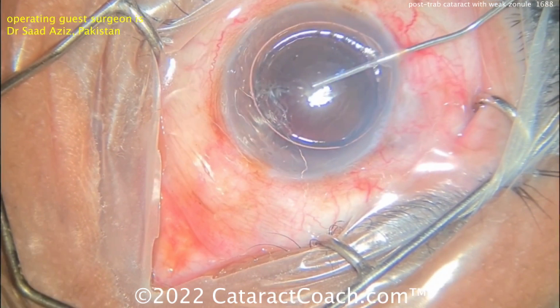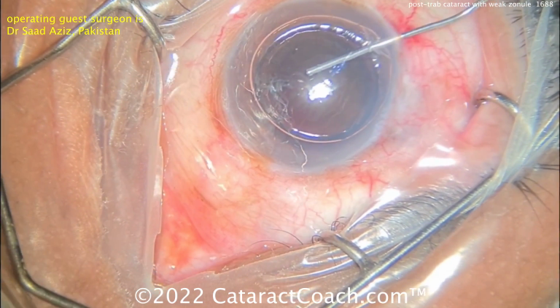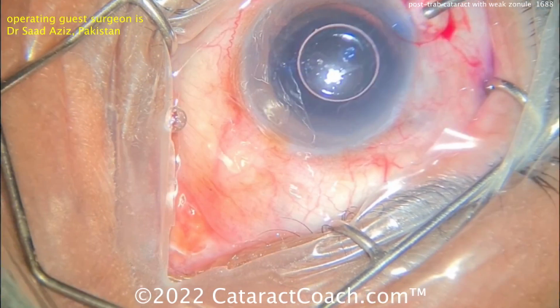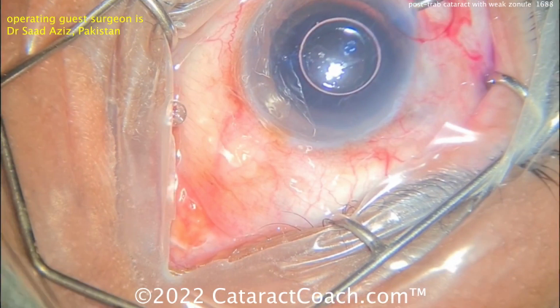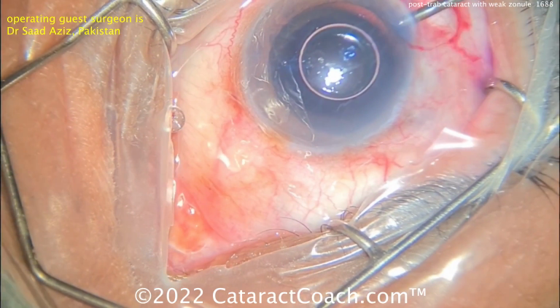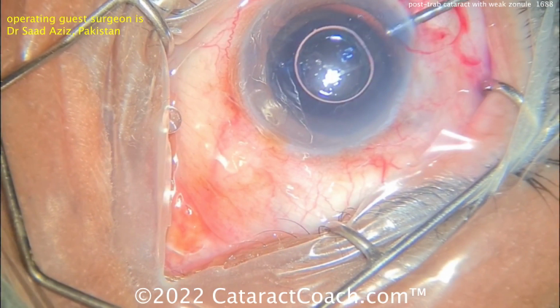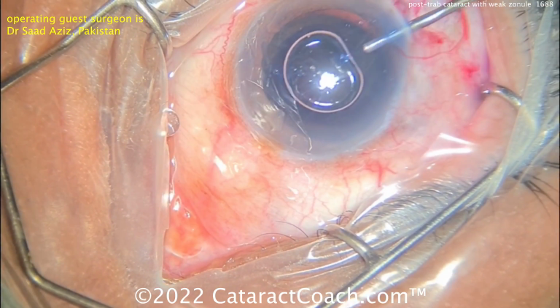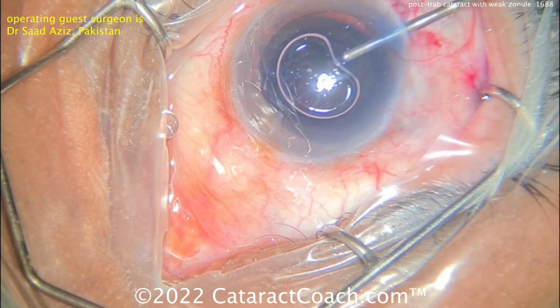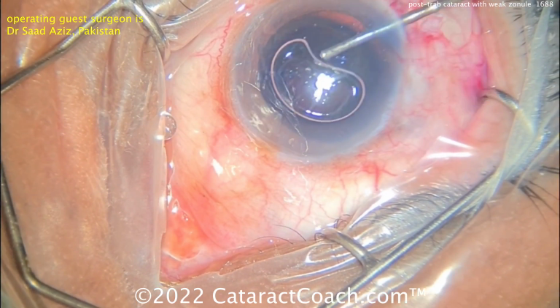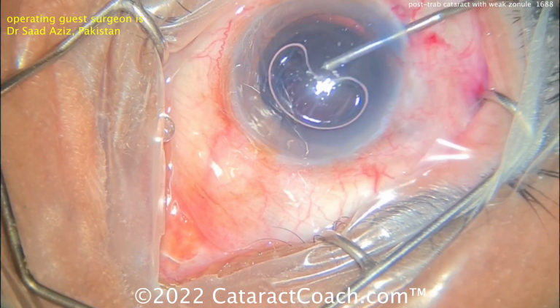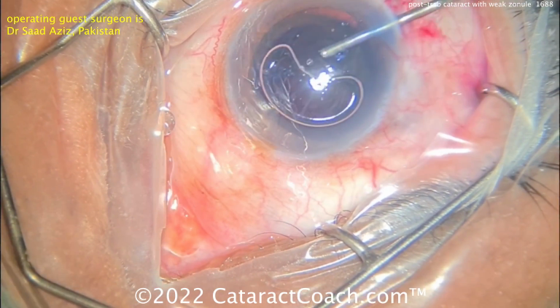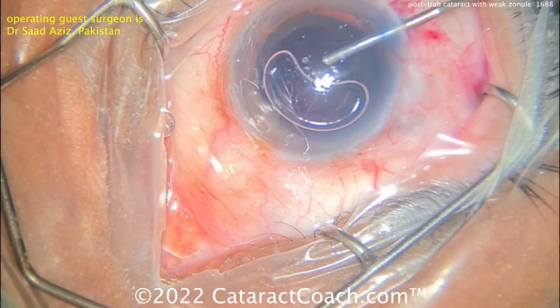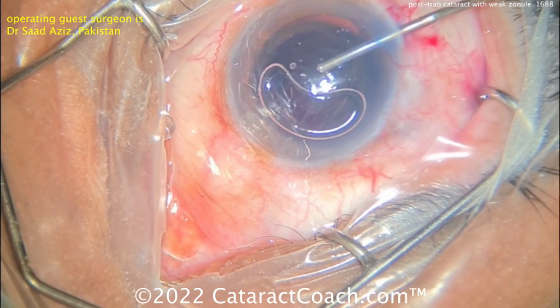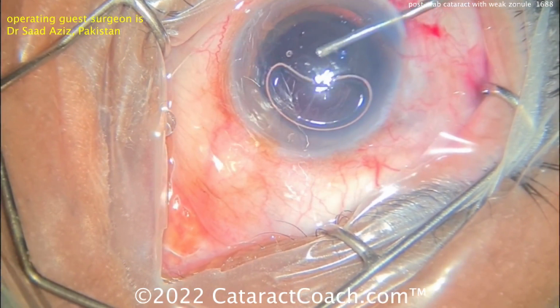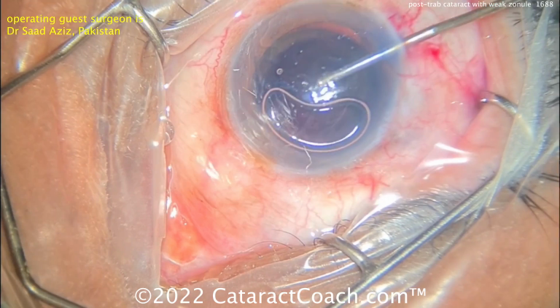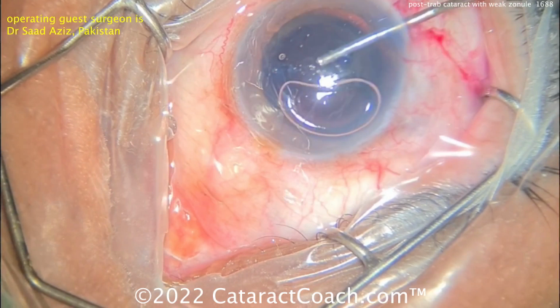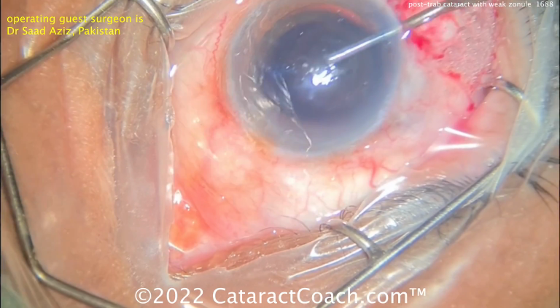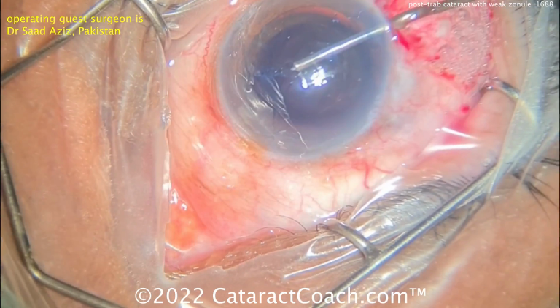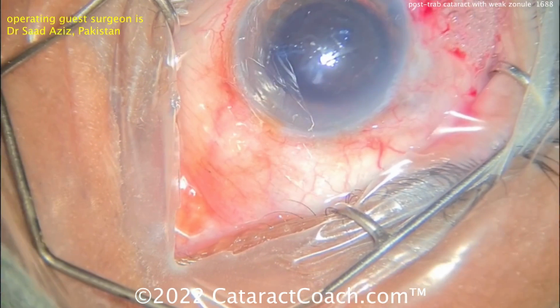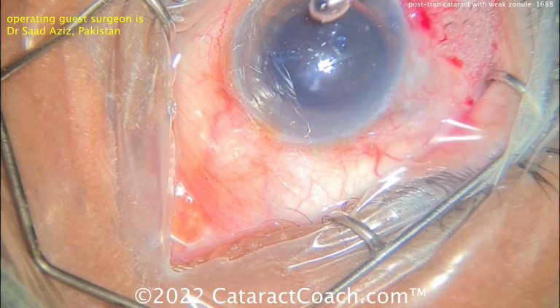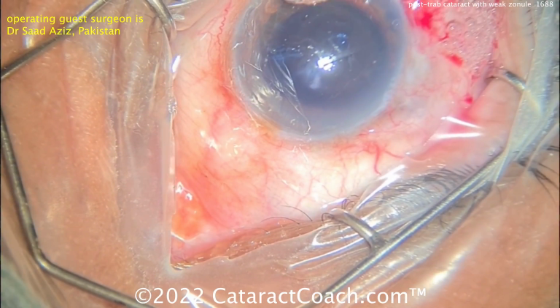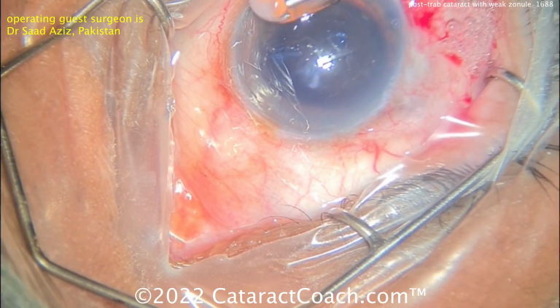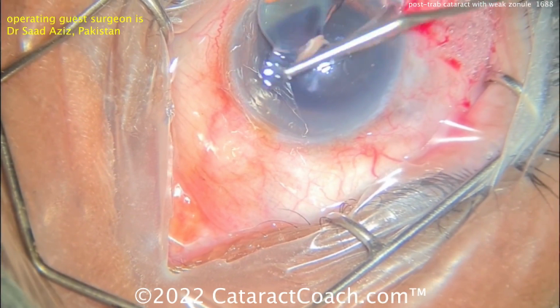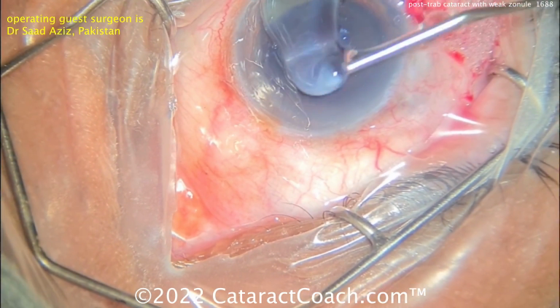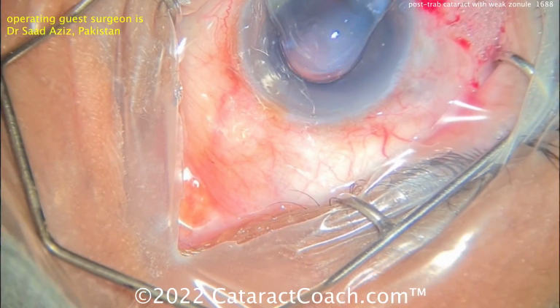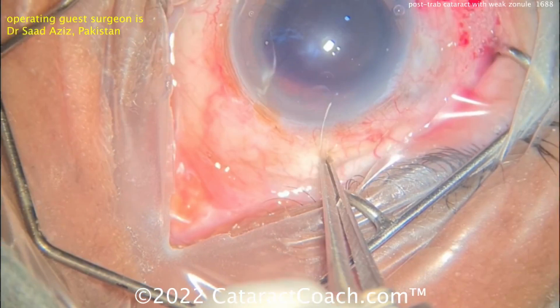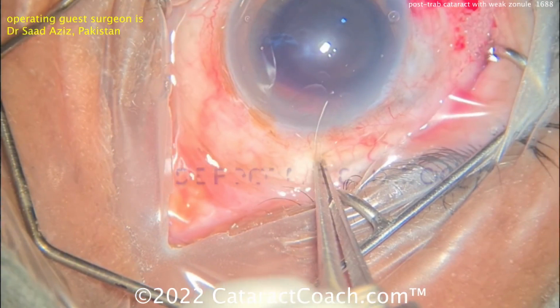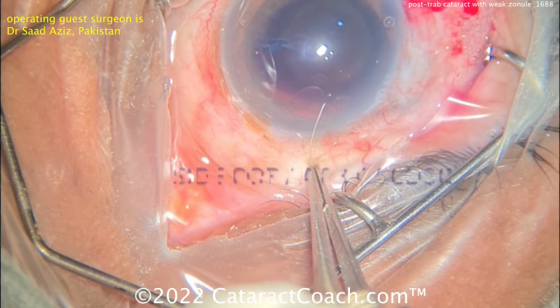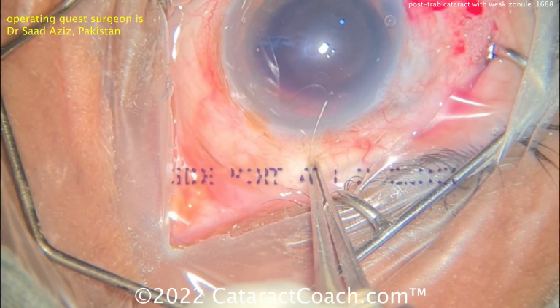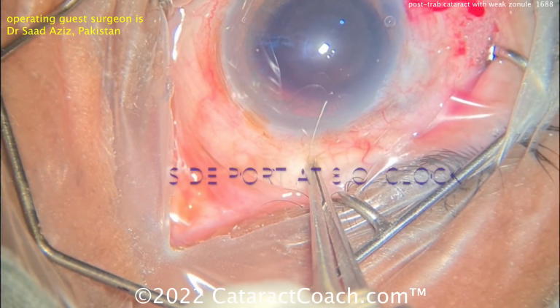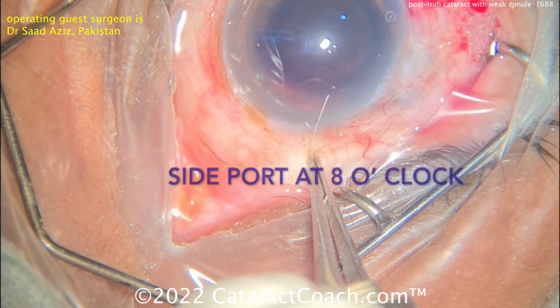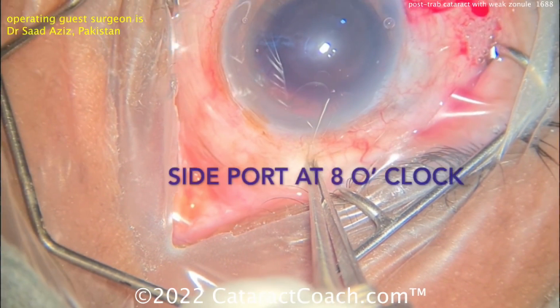Here comes trypan blue dye, some viscoelastic going inside the eye, and let's take a look at that capsulorhexis.